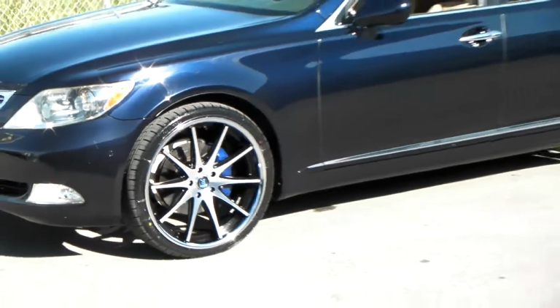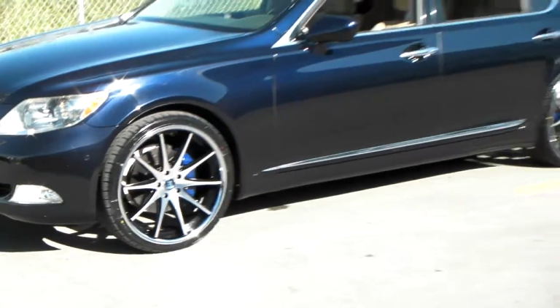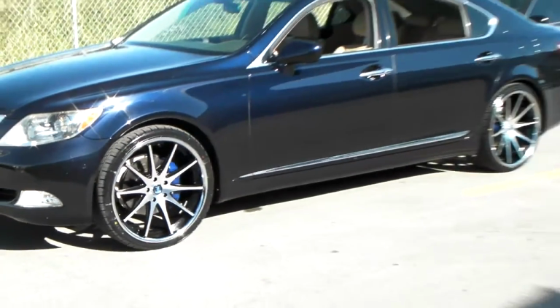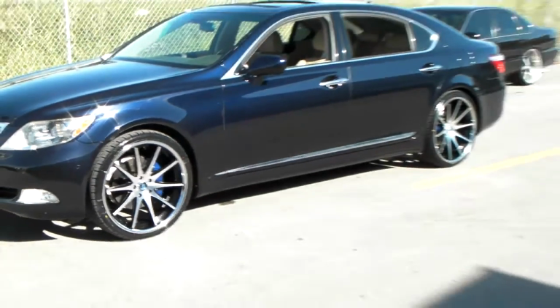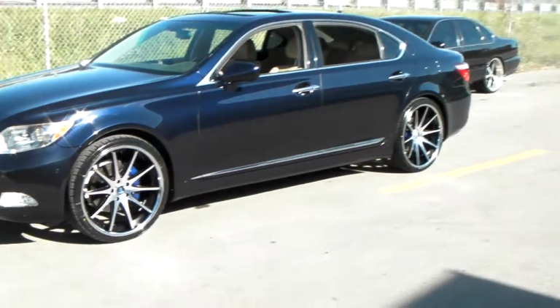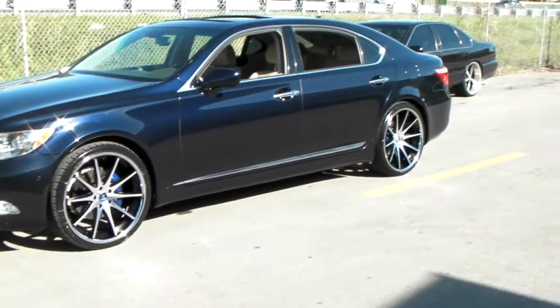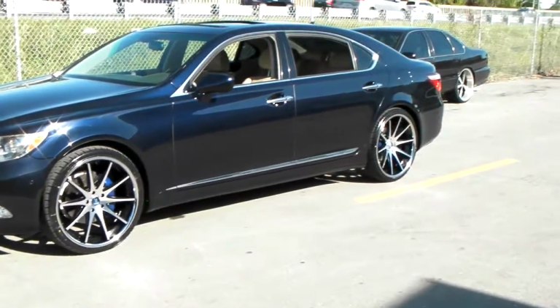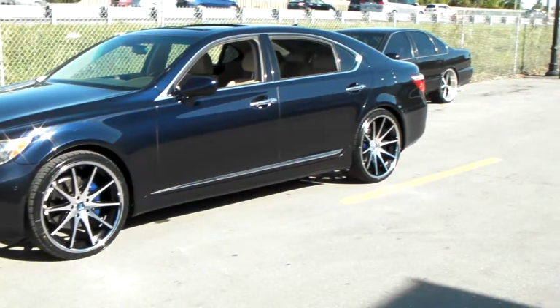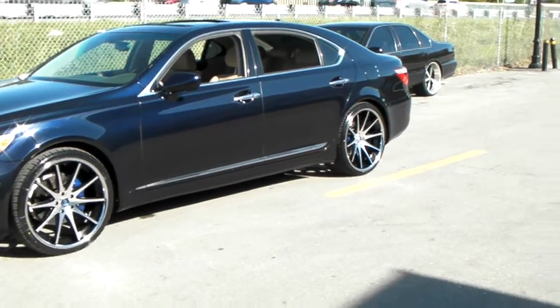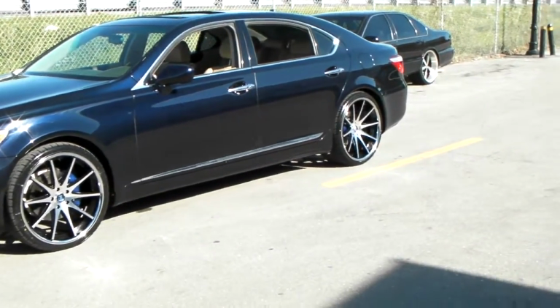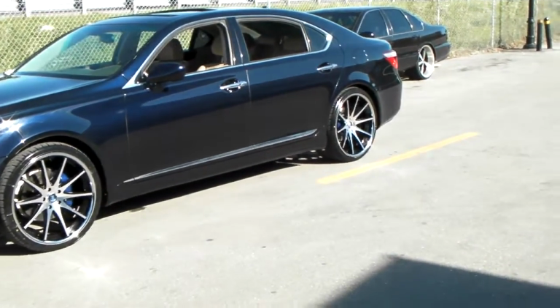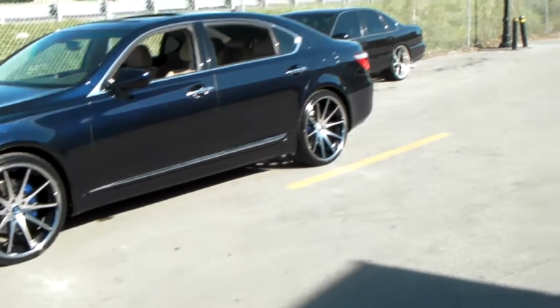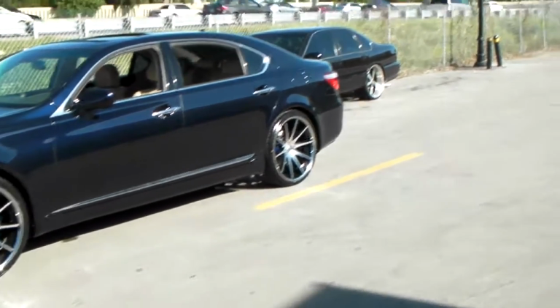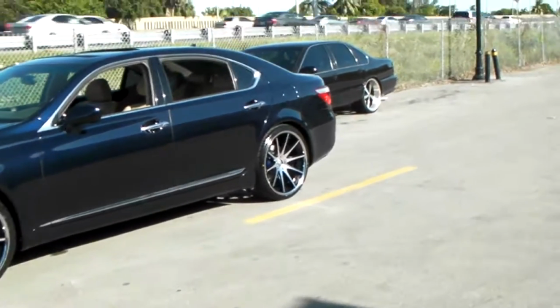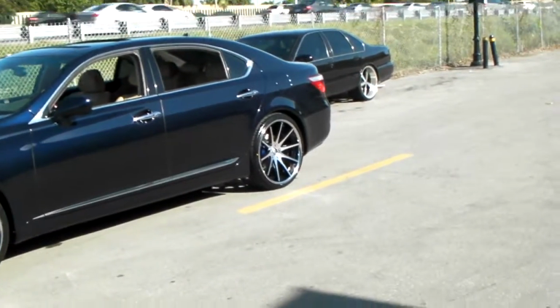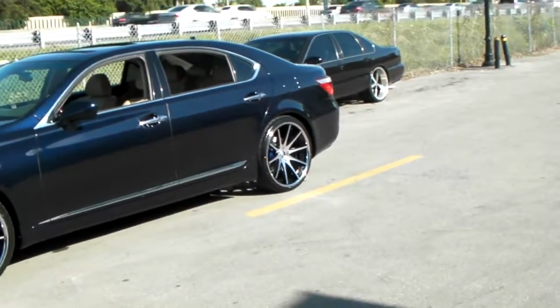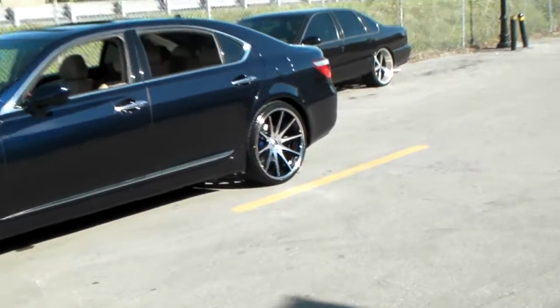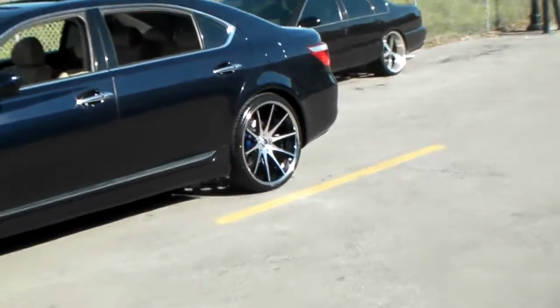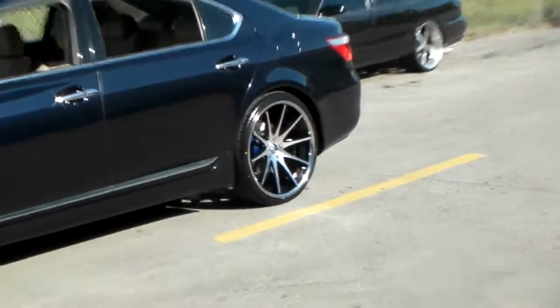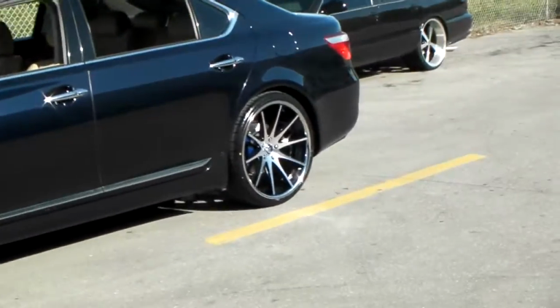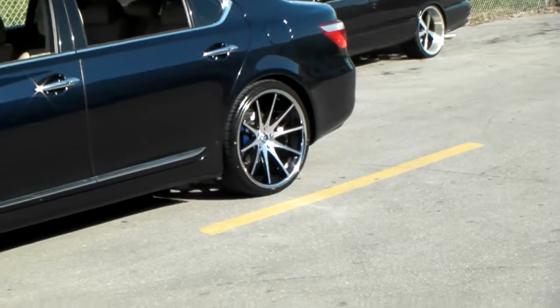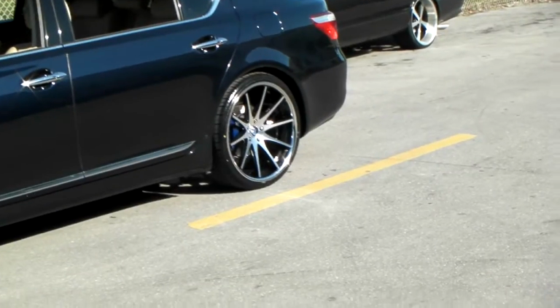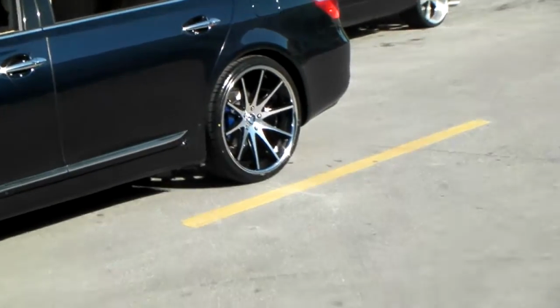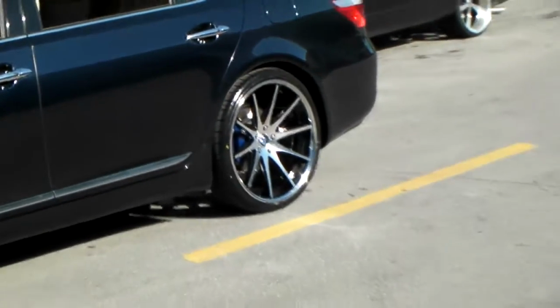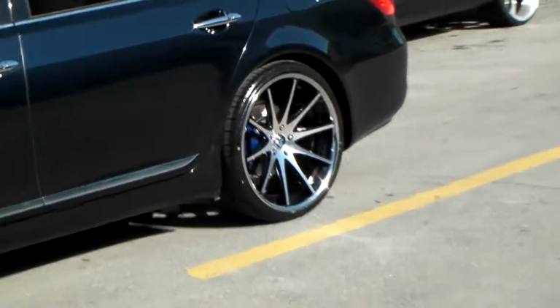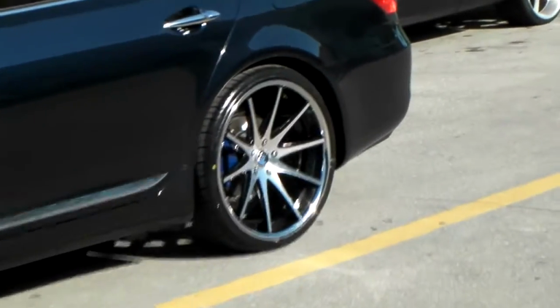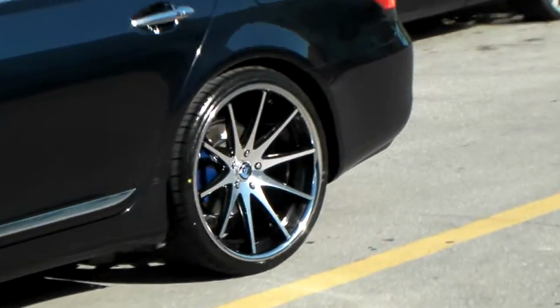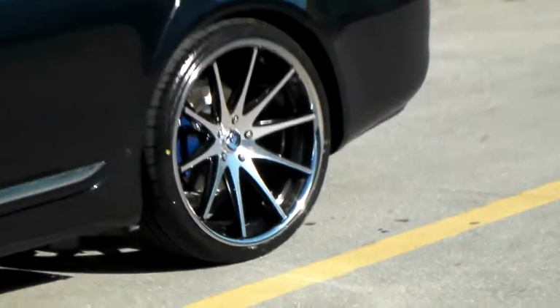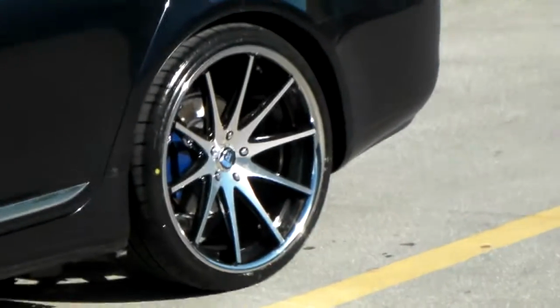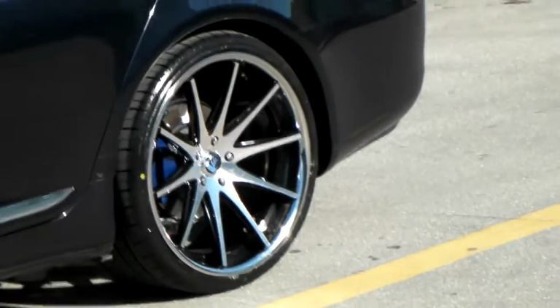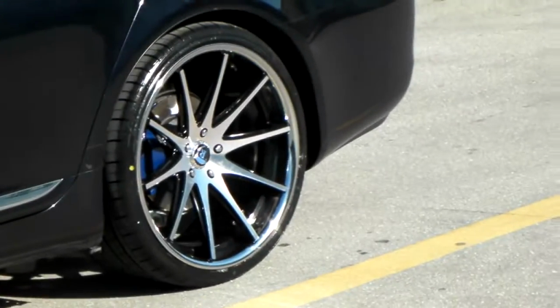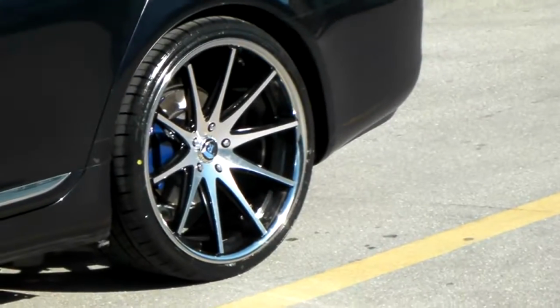In the back, you got the 22 by 10 and a half. You can see the concave is a lot deeper on that back wheel.